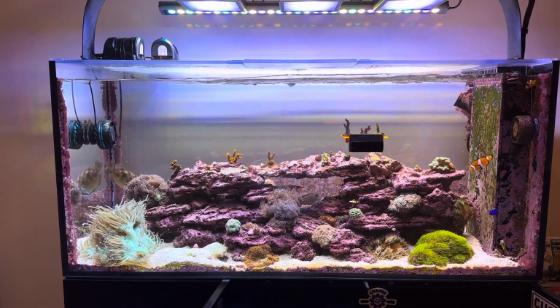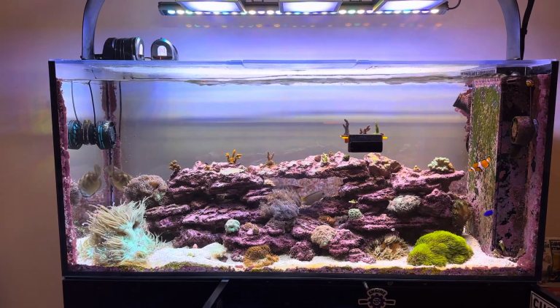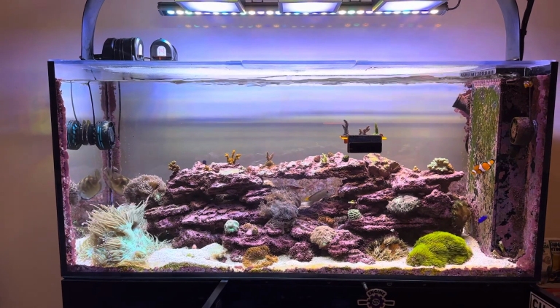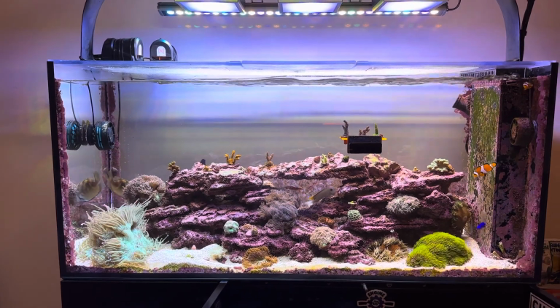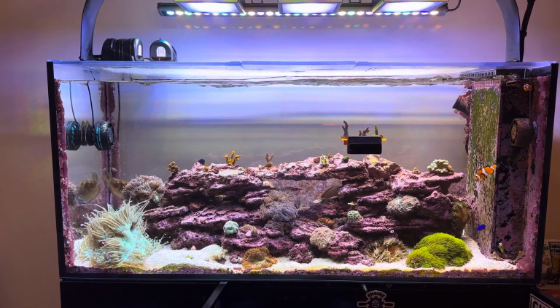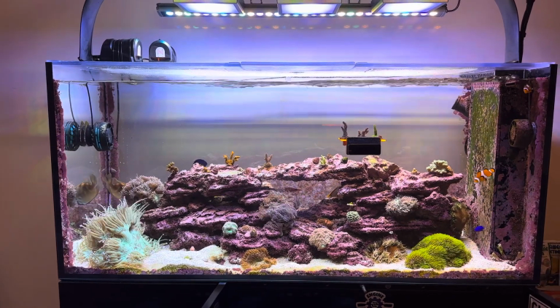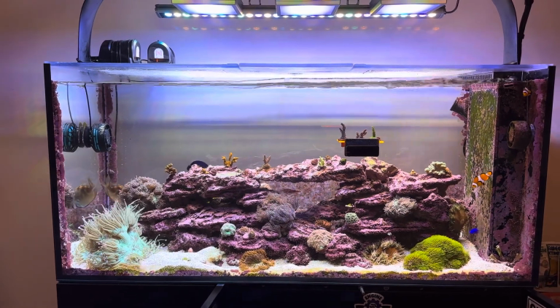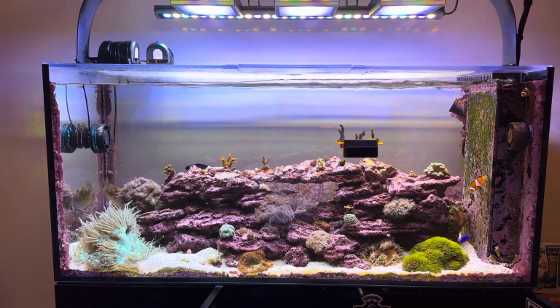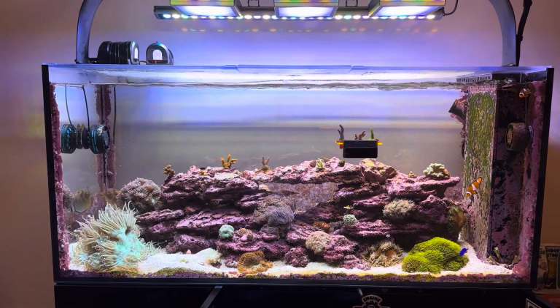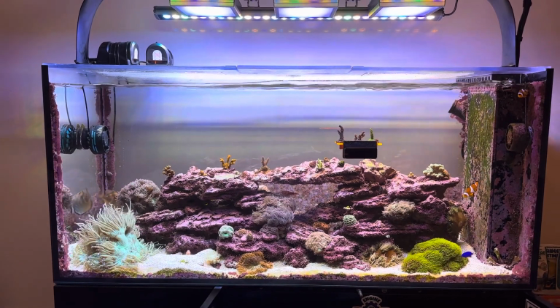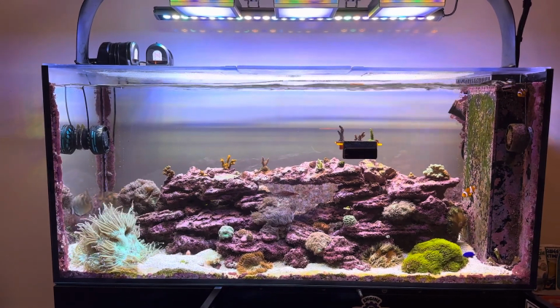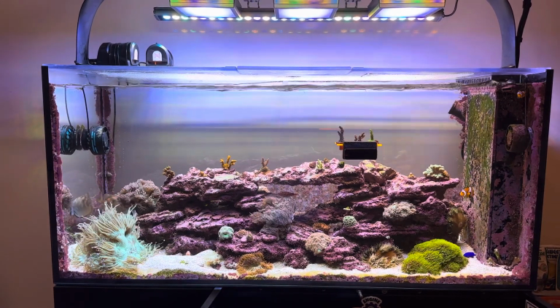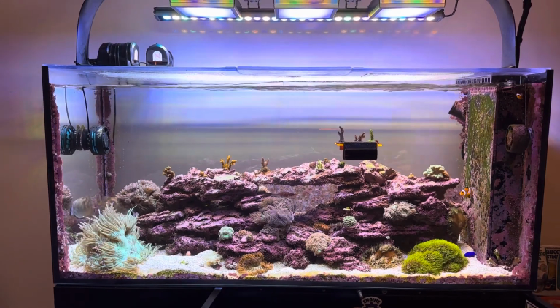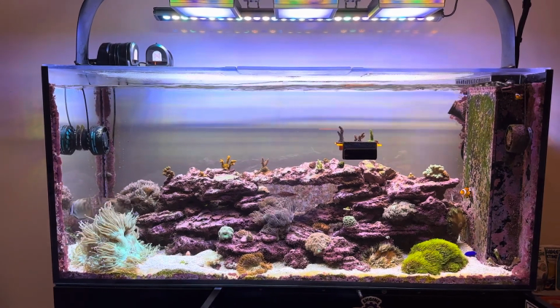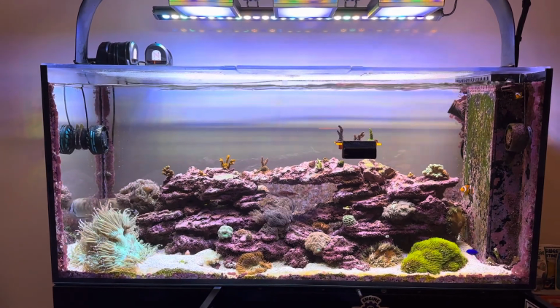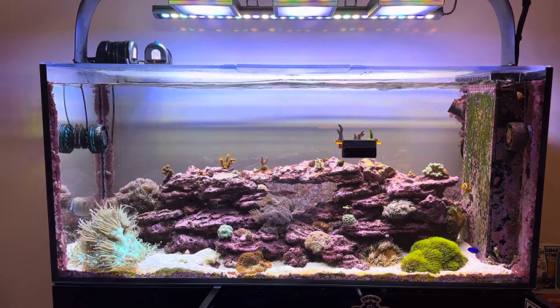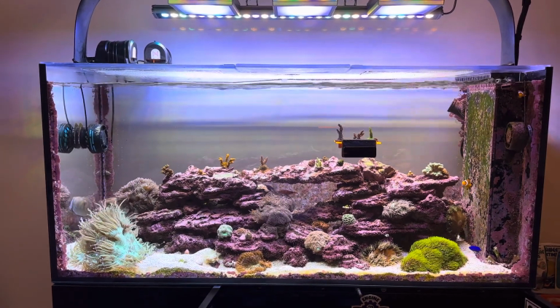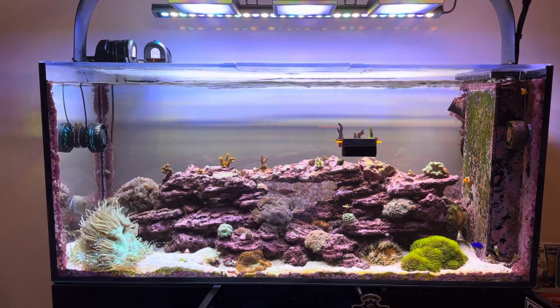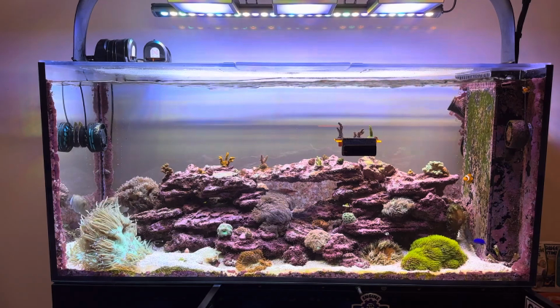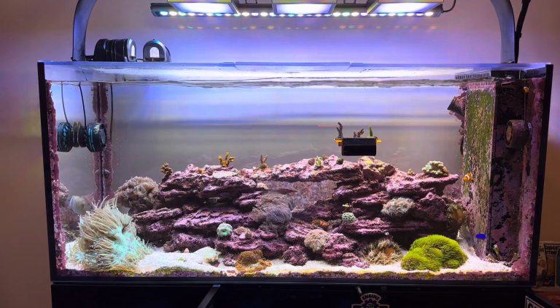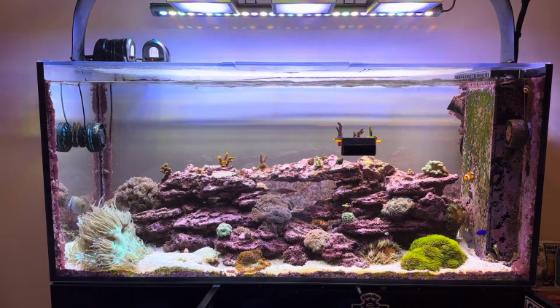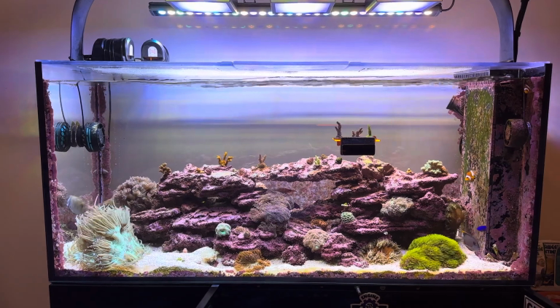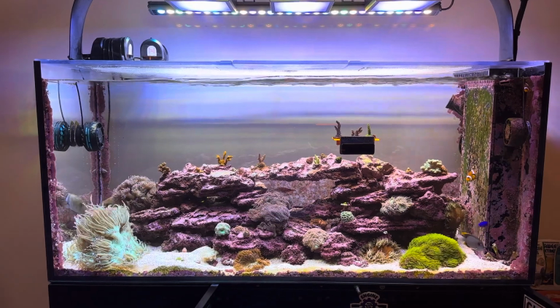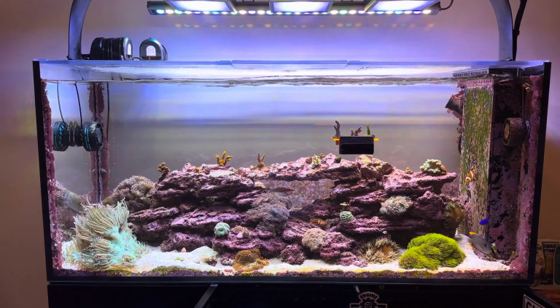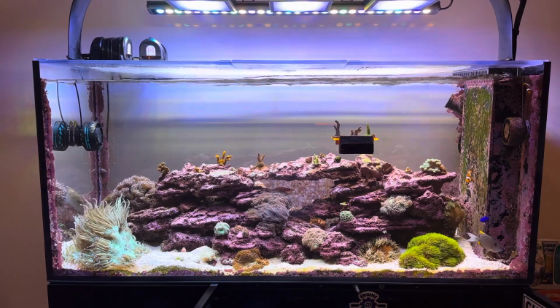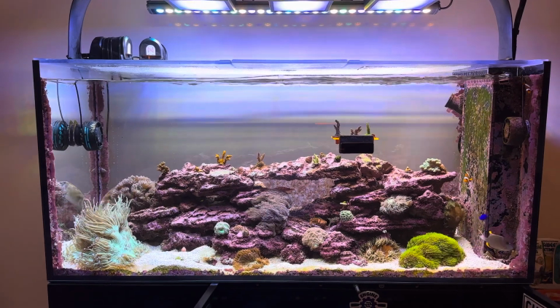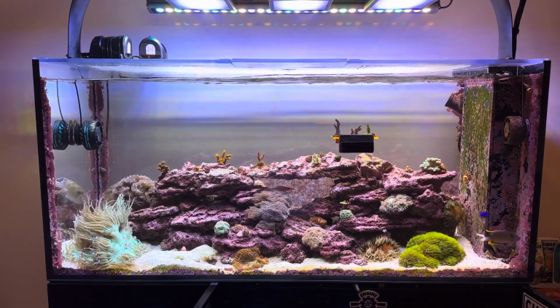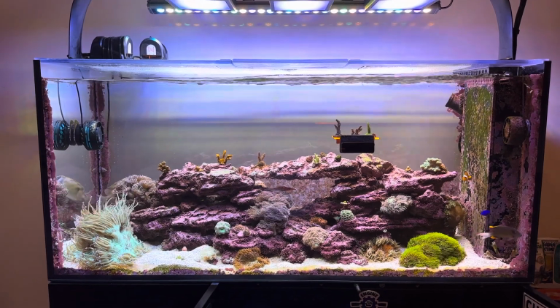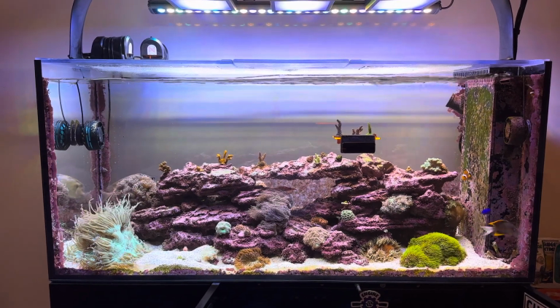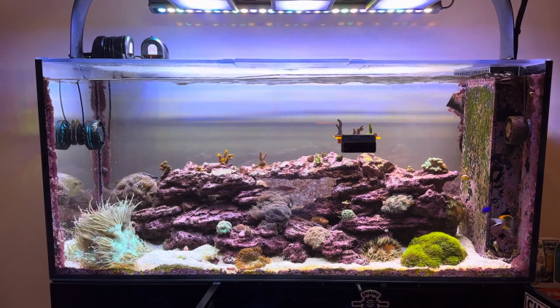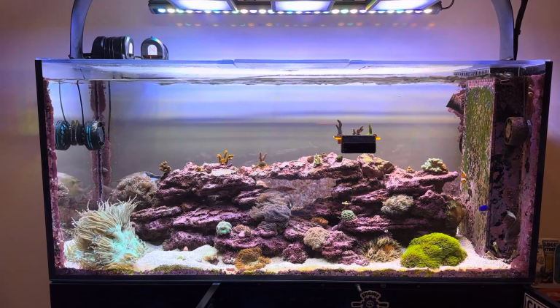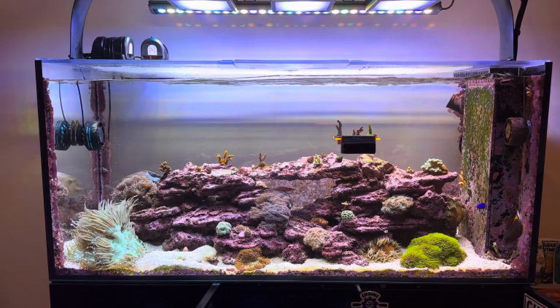Alright guys, just wanted to run through that and help anybody who was struggling with it like I was. Have a good weekend.